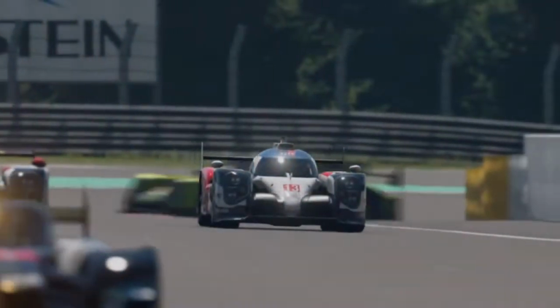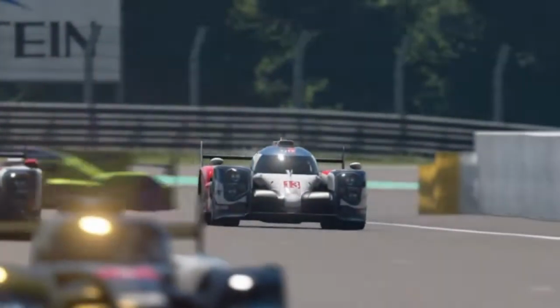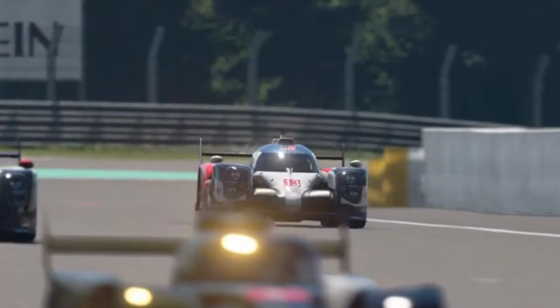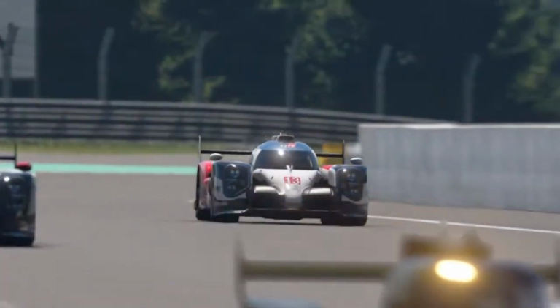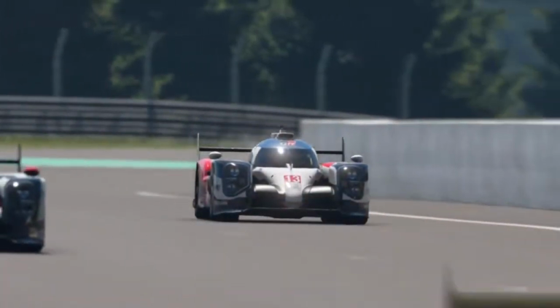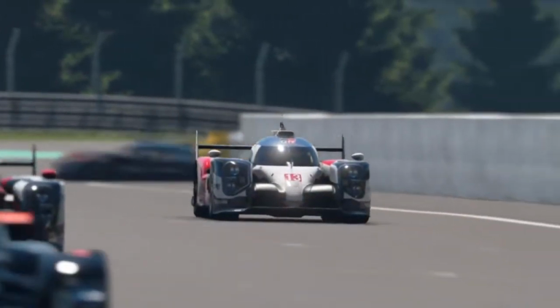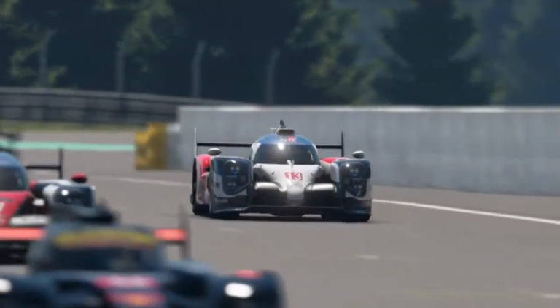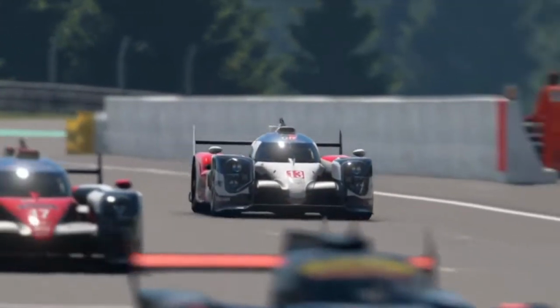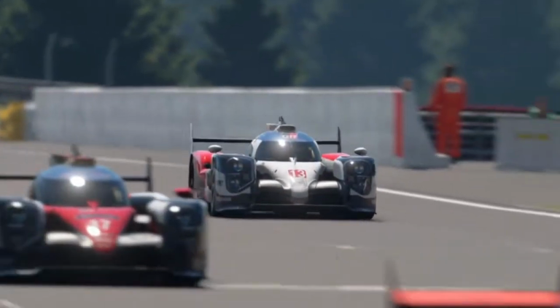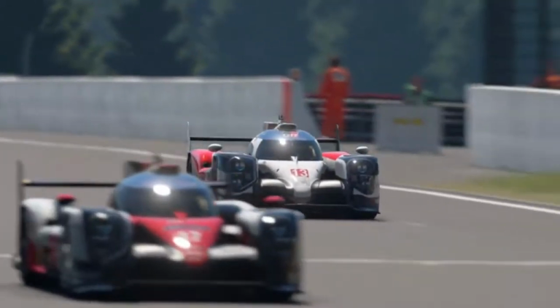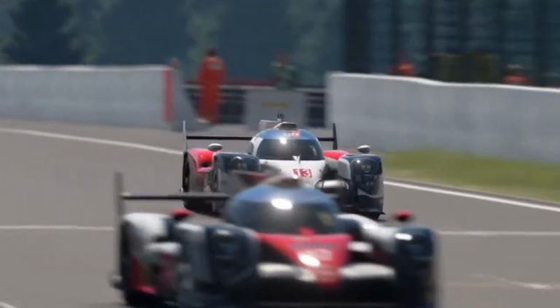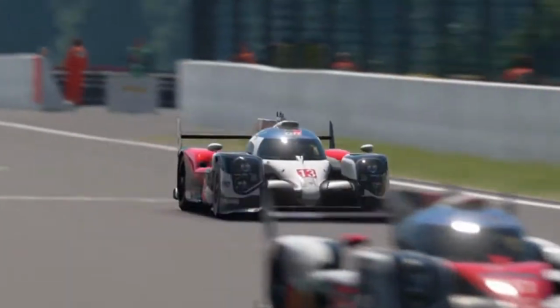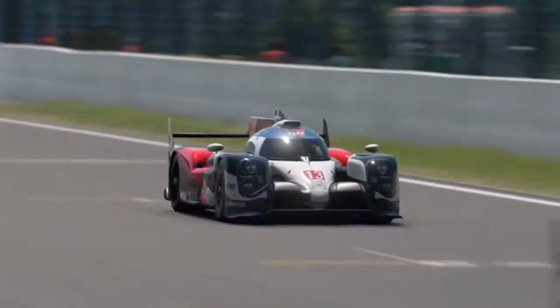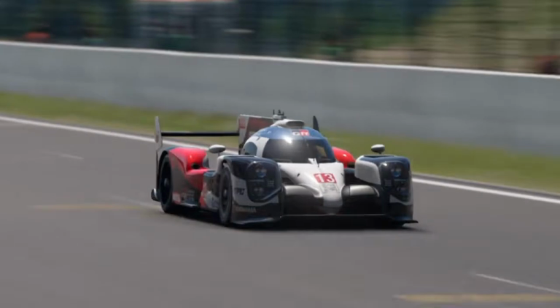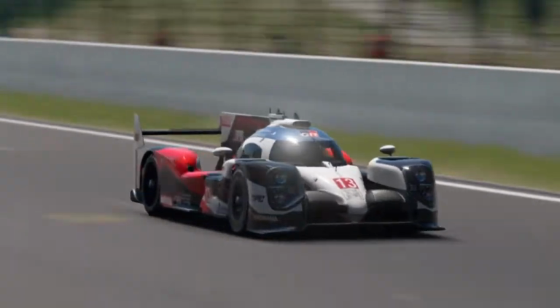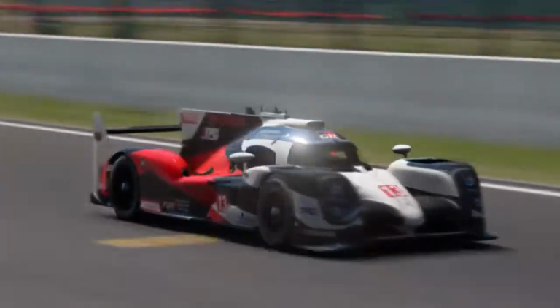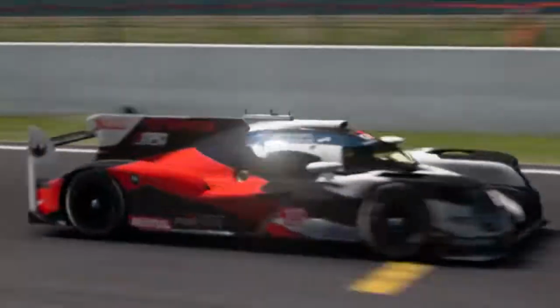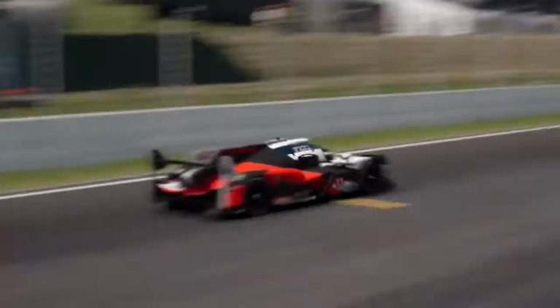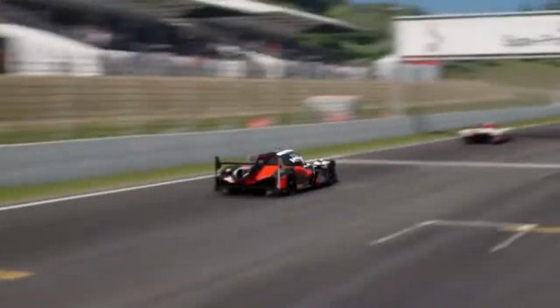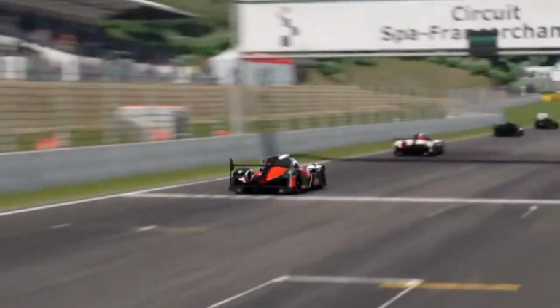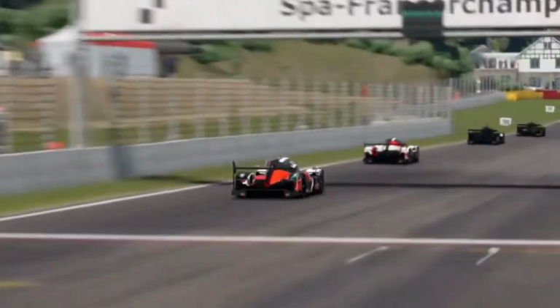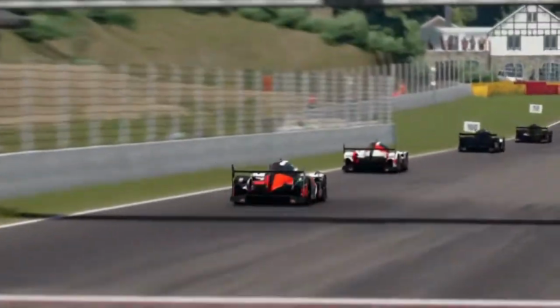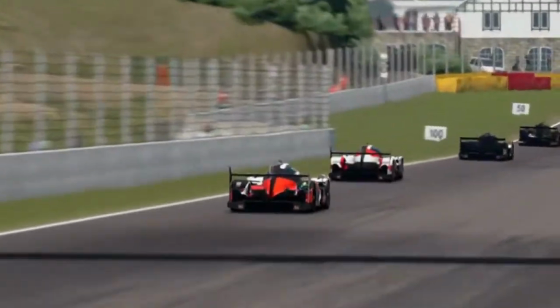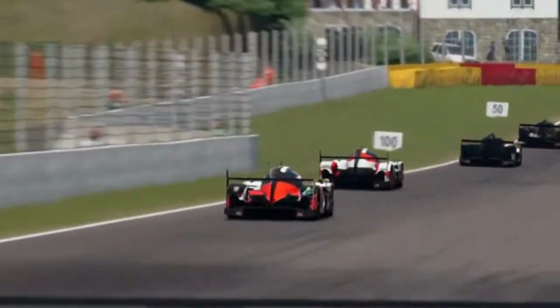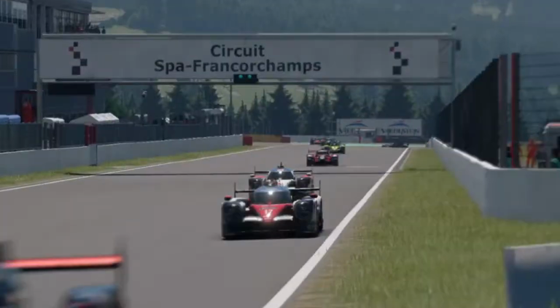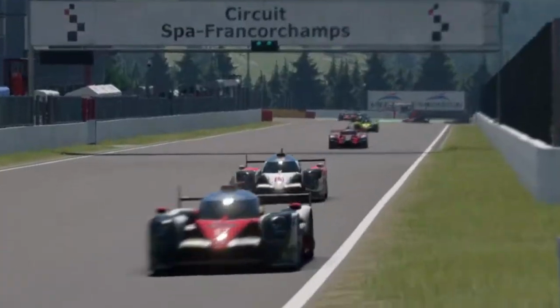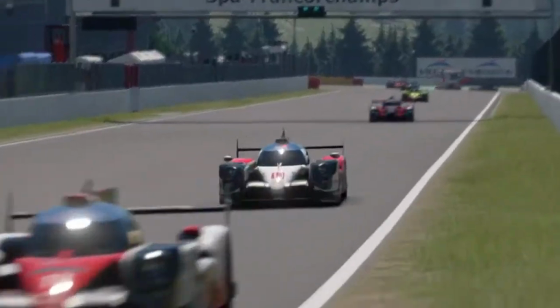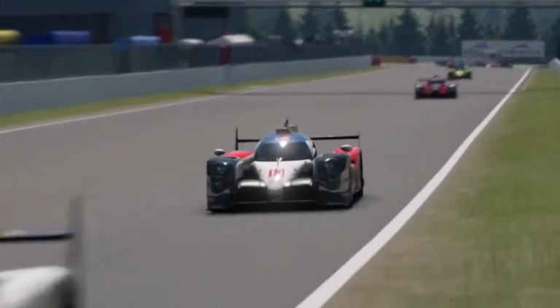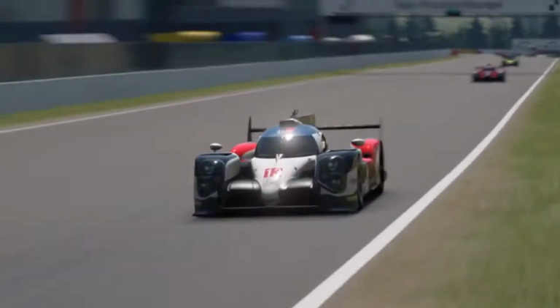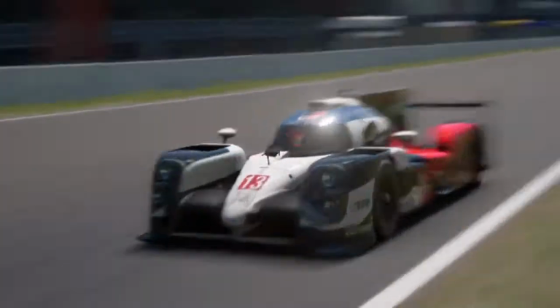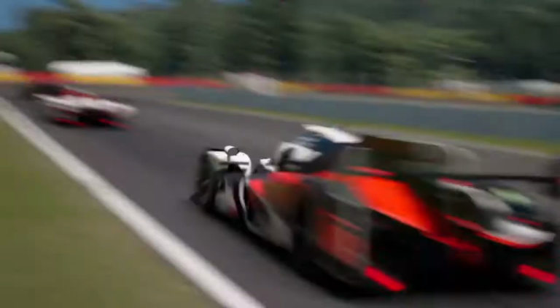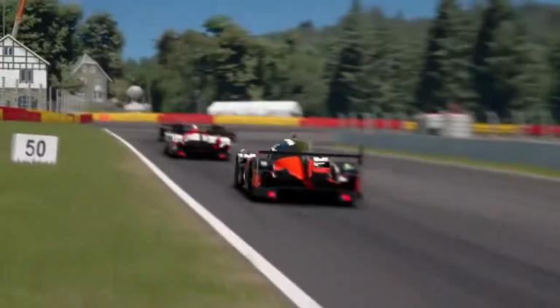Welcome back to GT Sport everyone. Today I'd like to share one of the best races I've had with the Group 1 cars at Spa.